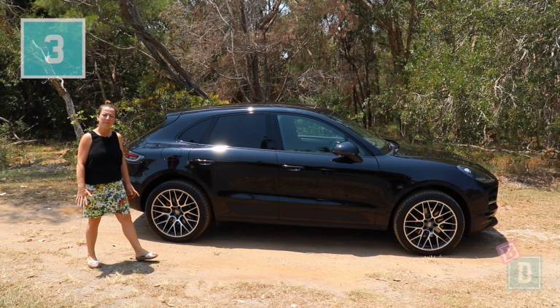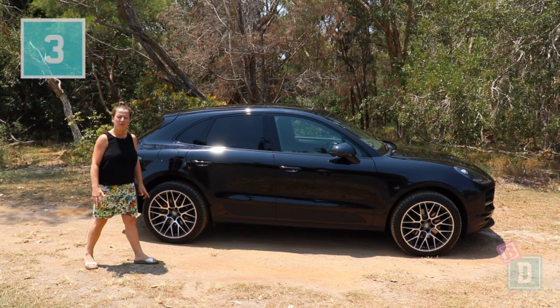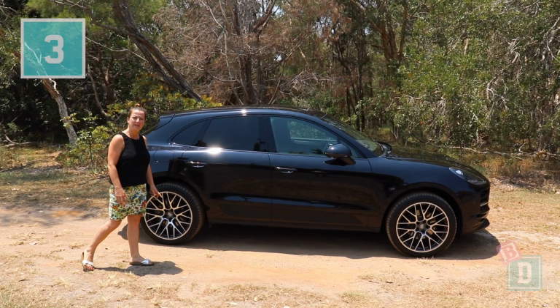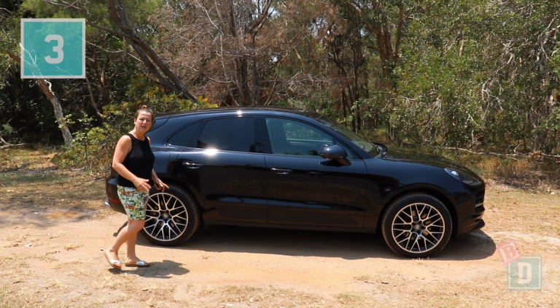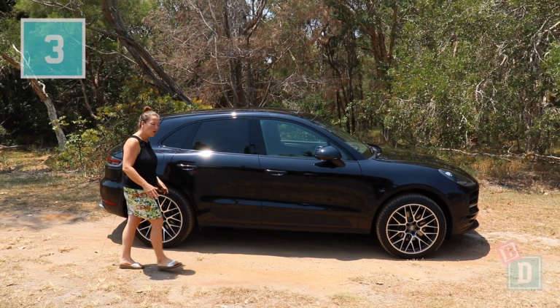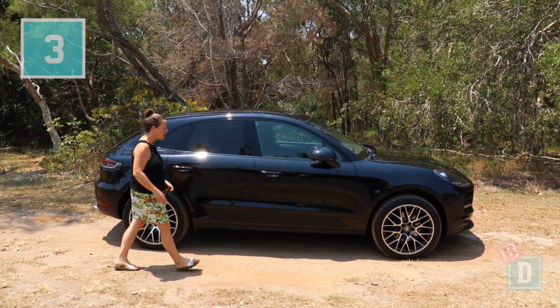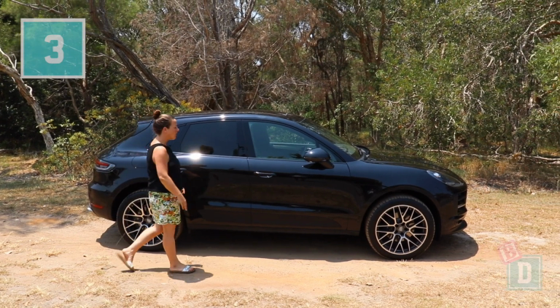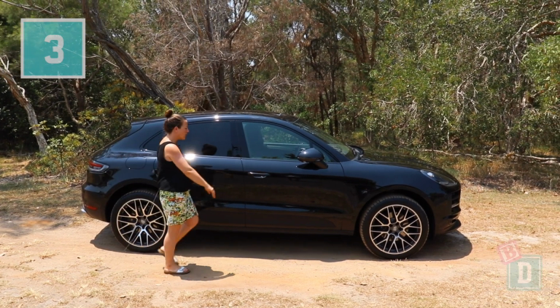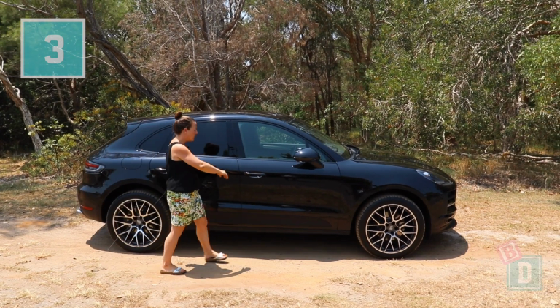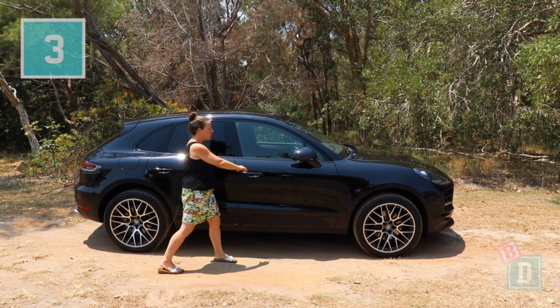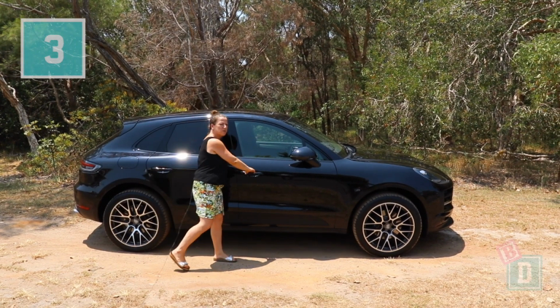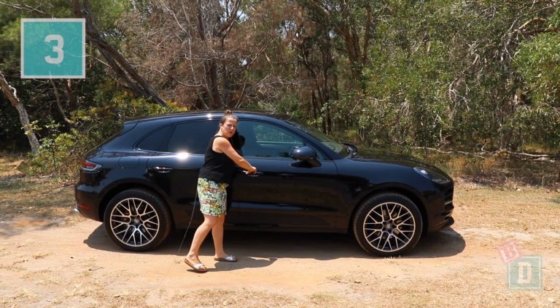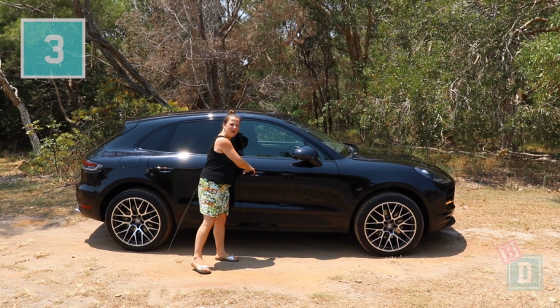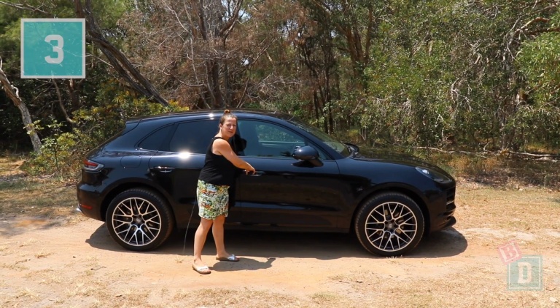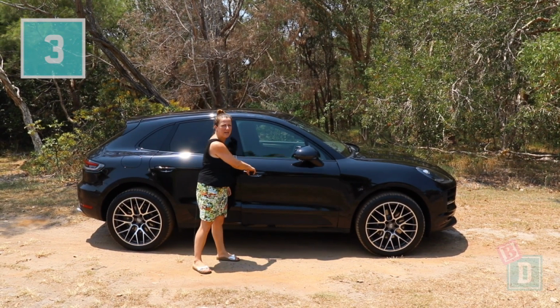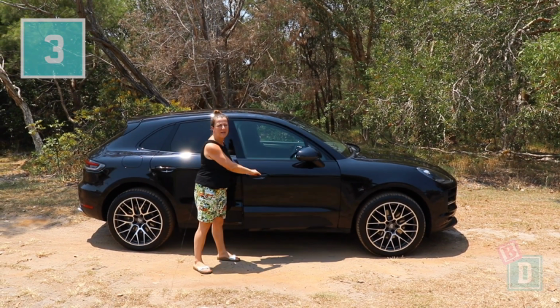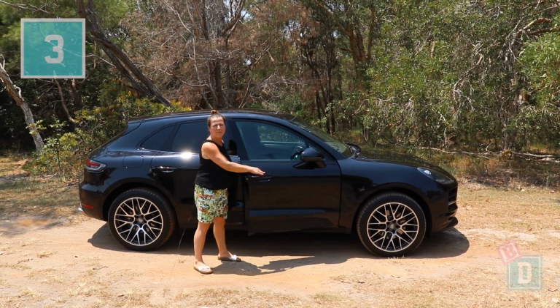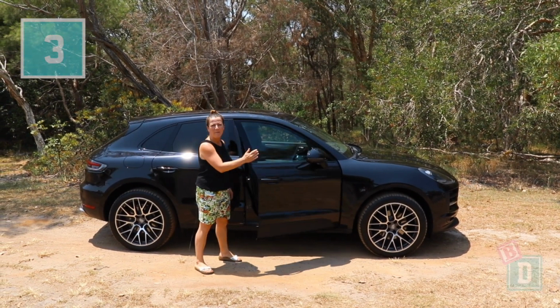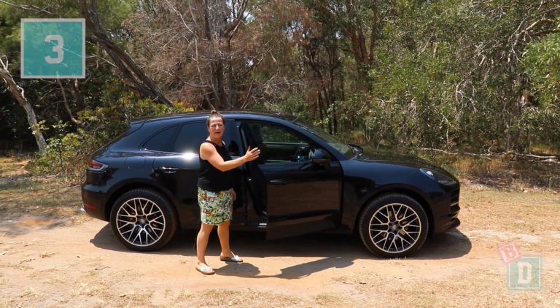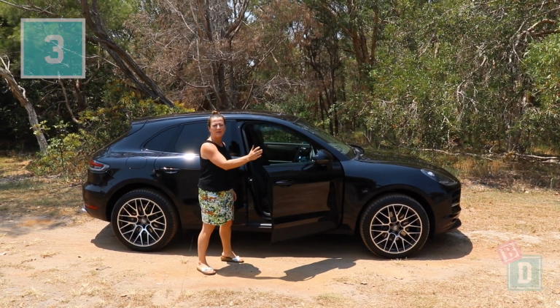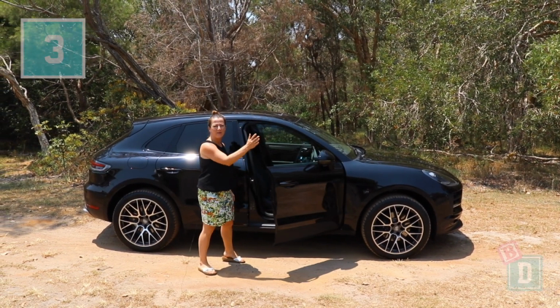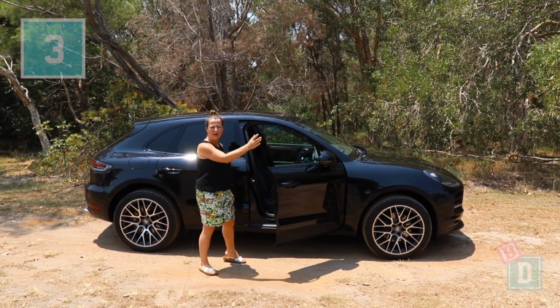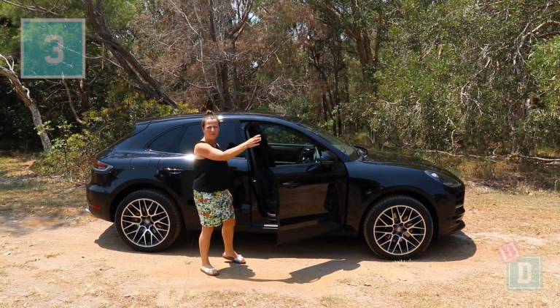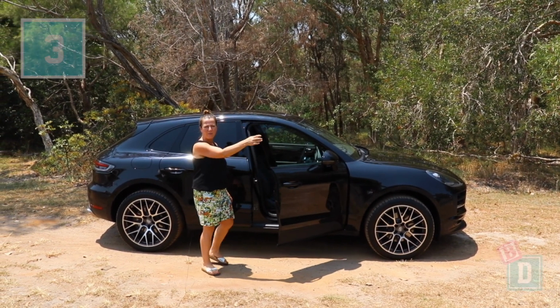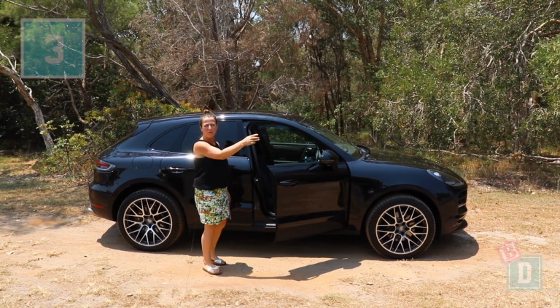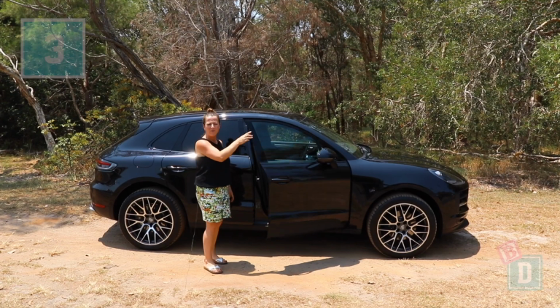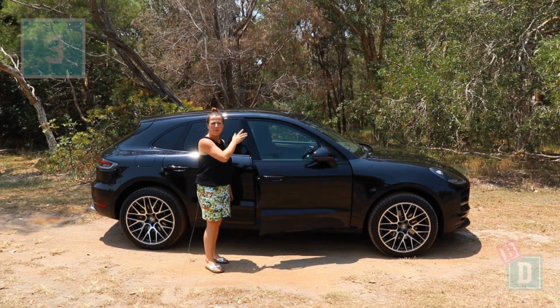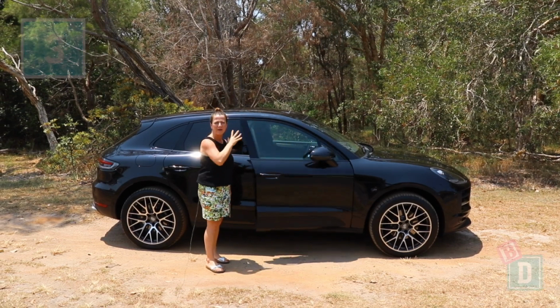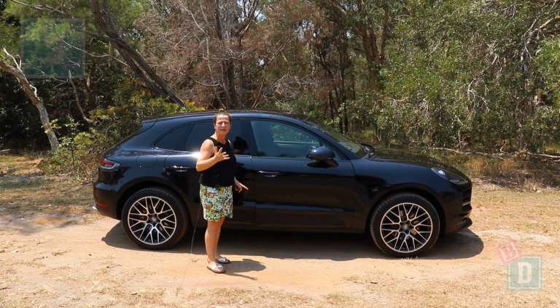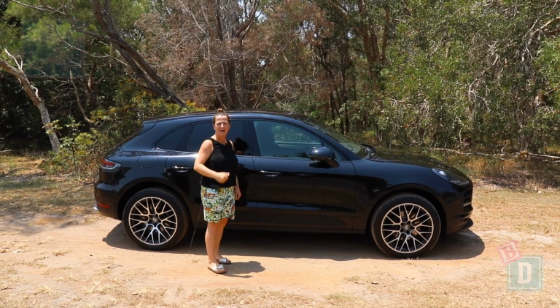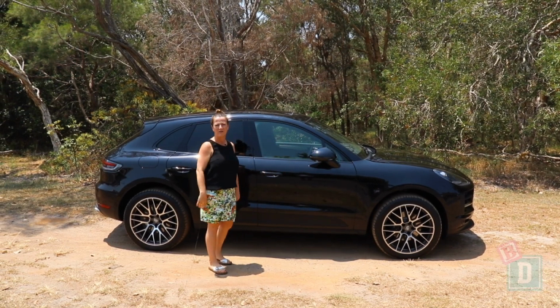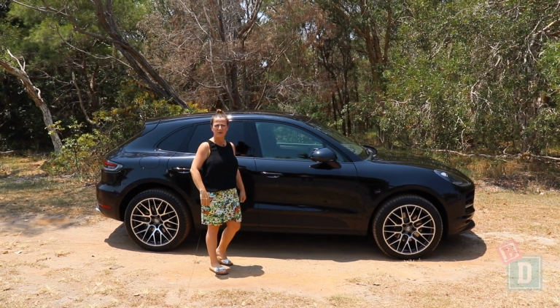Number three is I can lock and unlock the car doors having the key in my bag. I don't have to fumble around for them and I can keep my hands free.